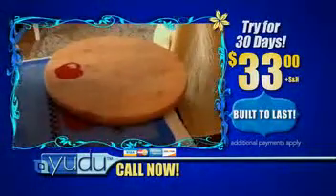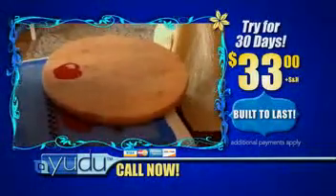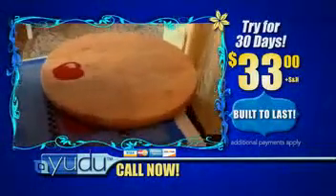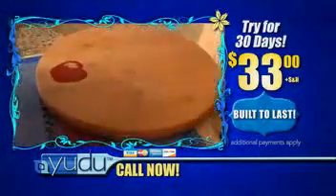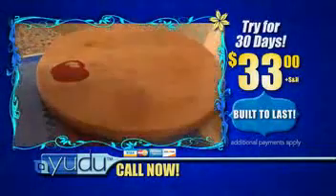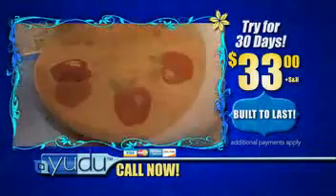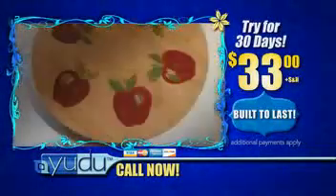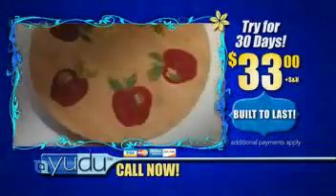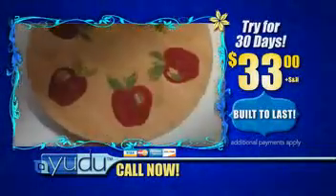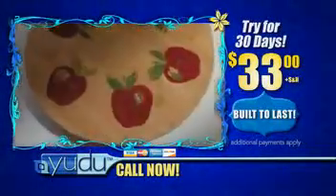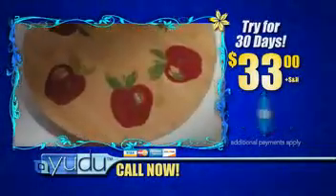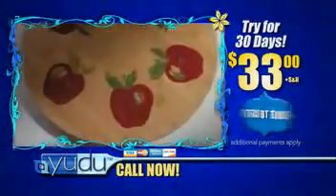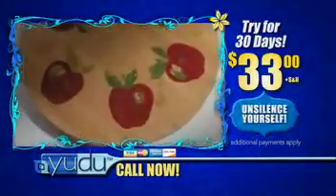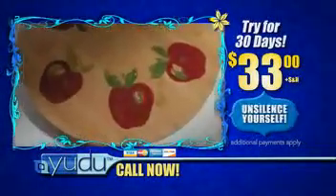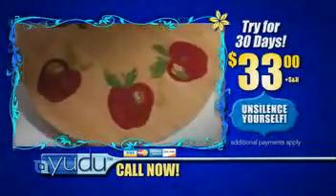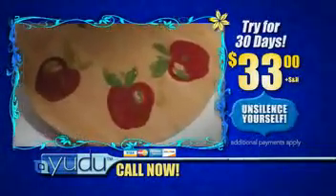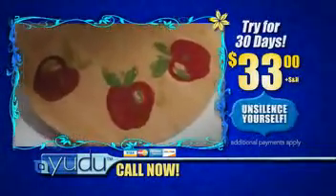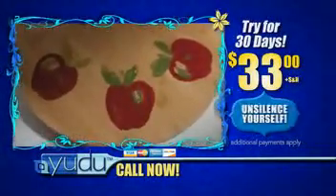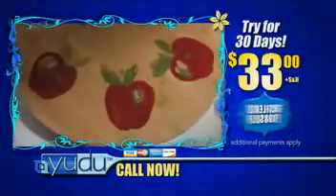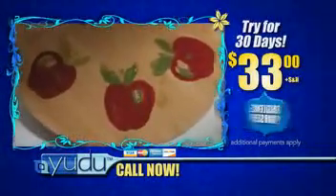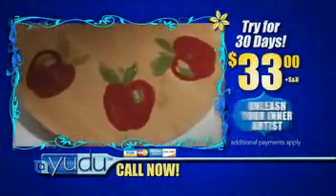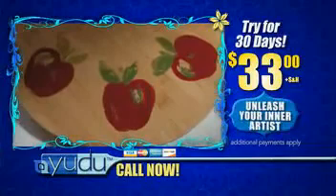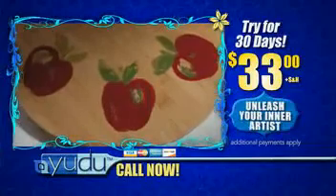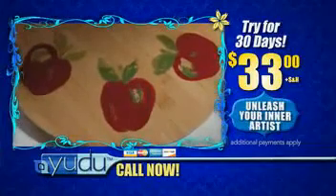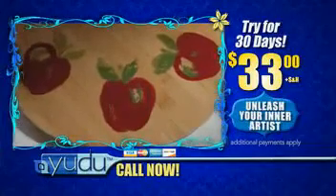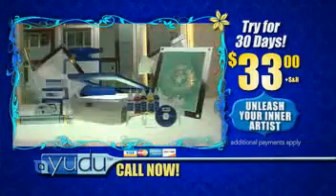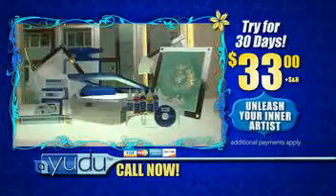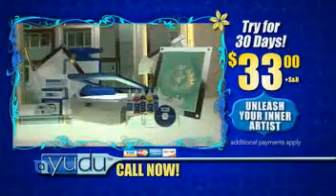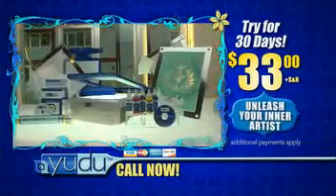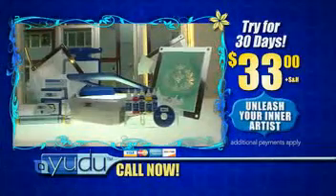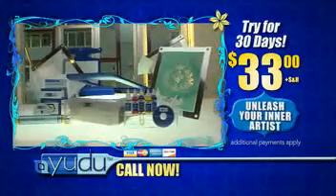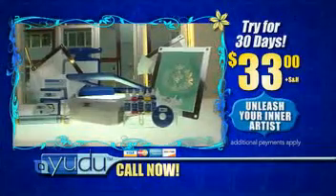This is an incredible opportunity to unsilence yourself and unleash your inner artist. With UDU, call now.